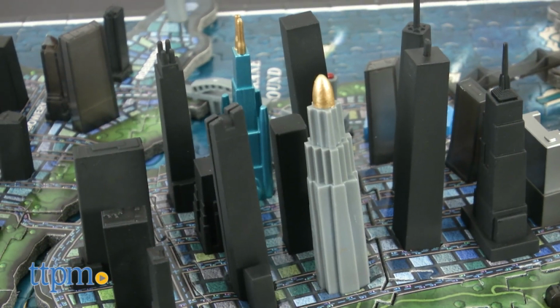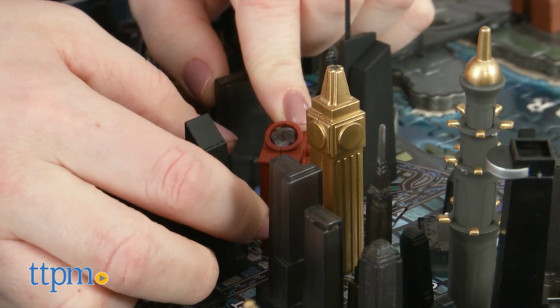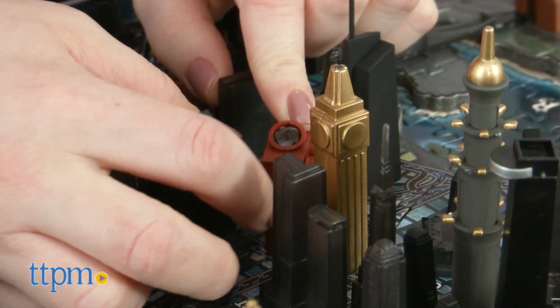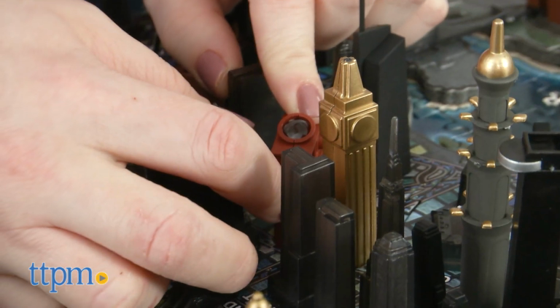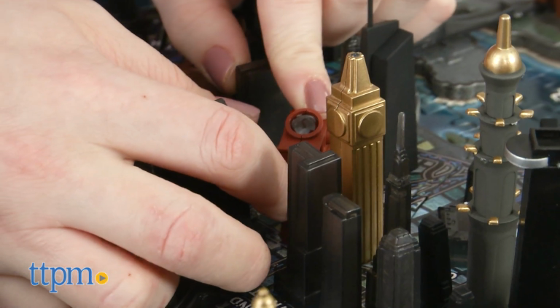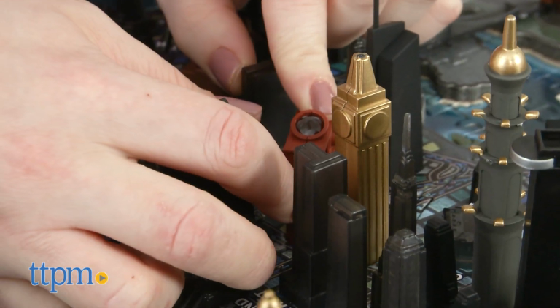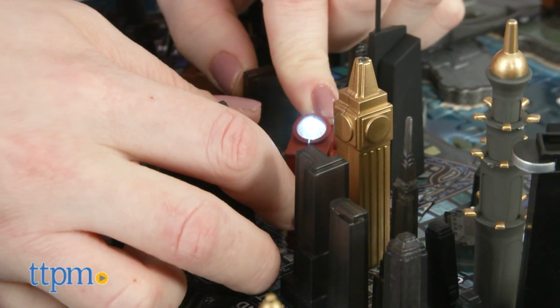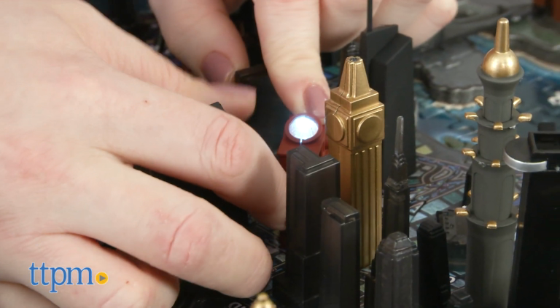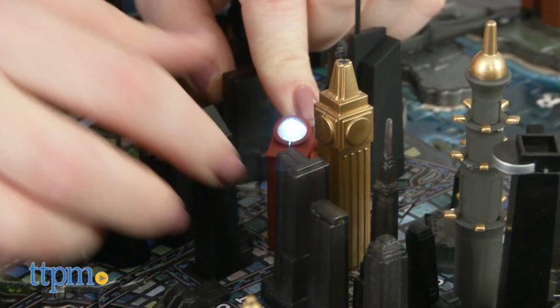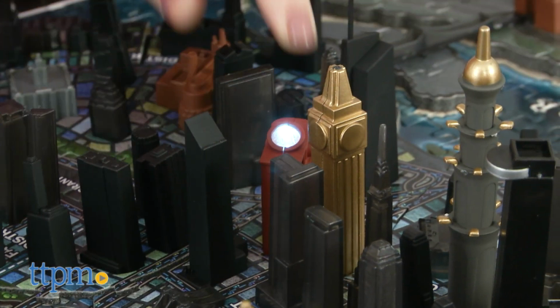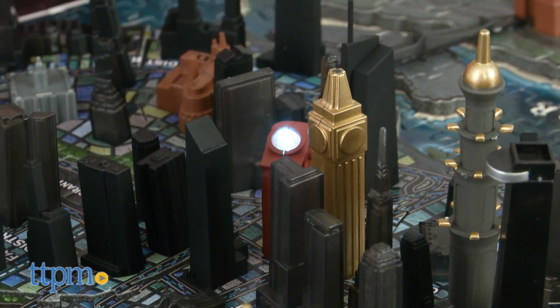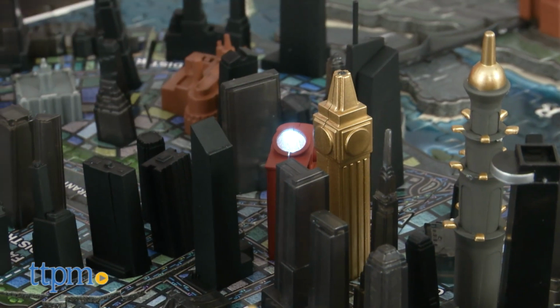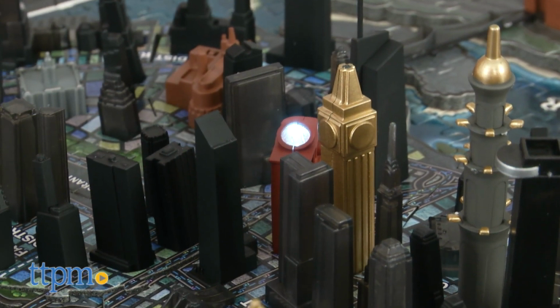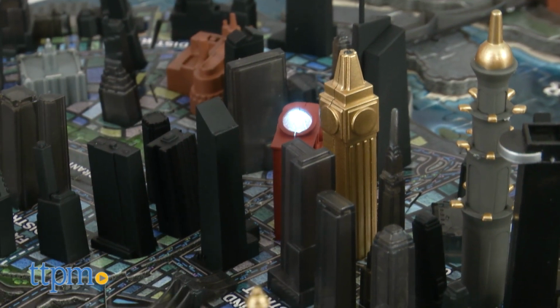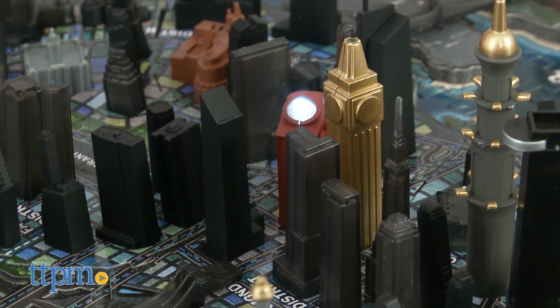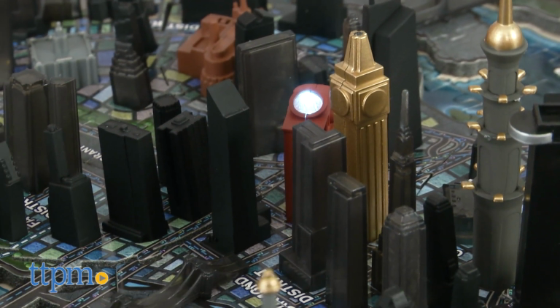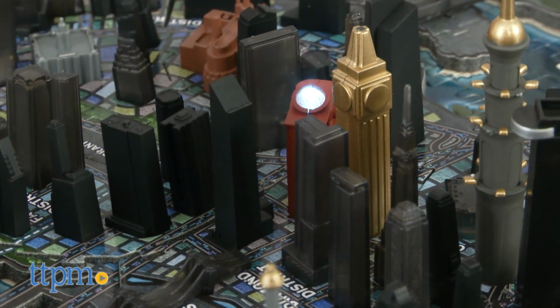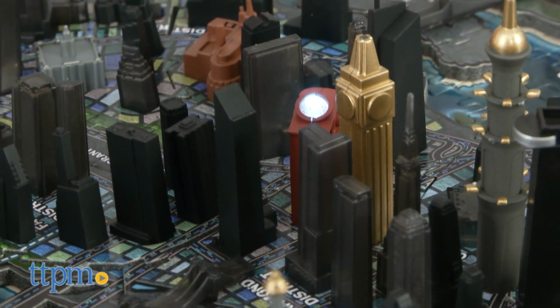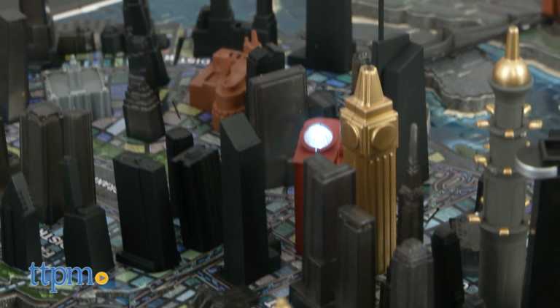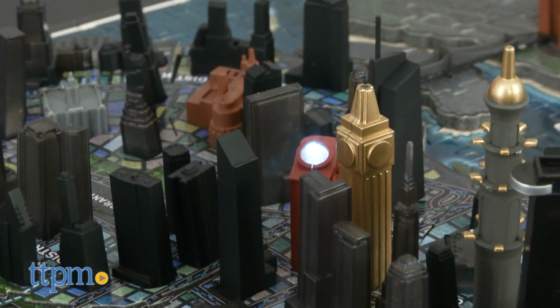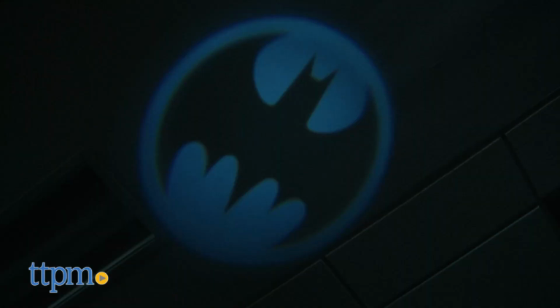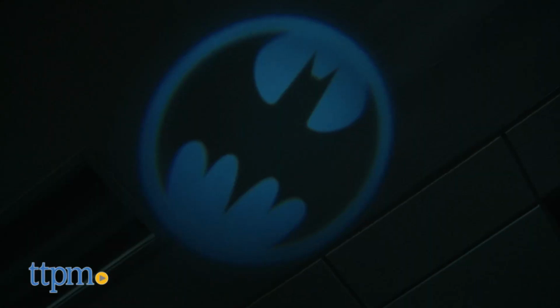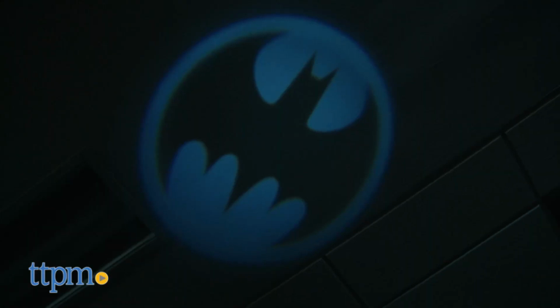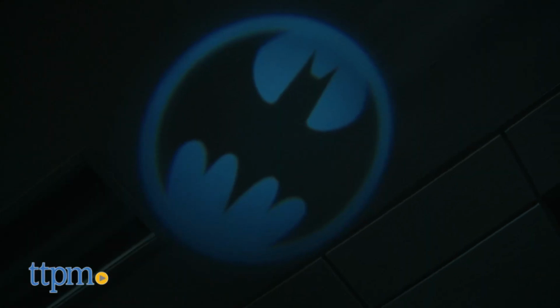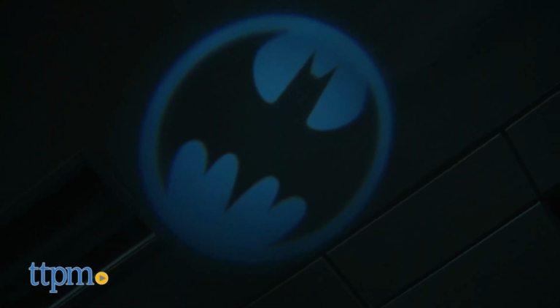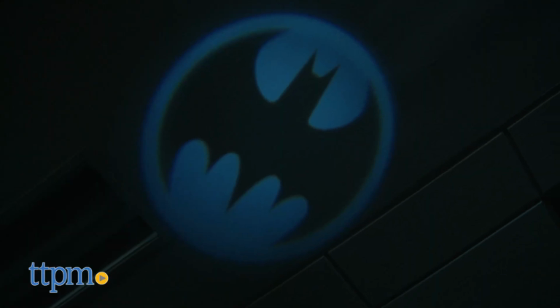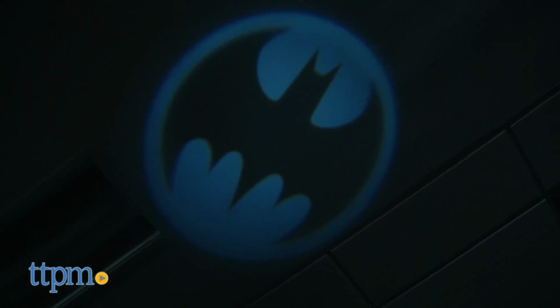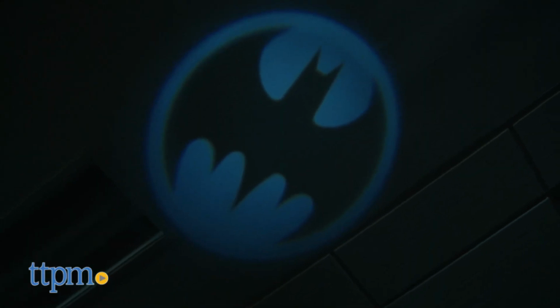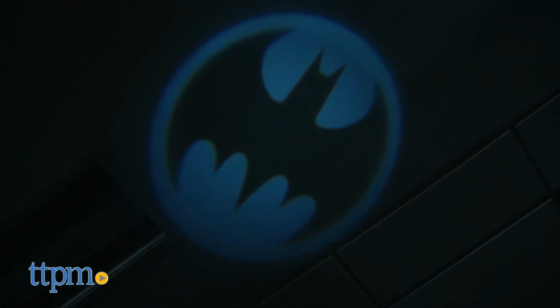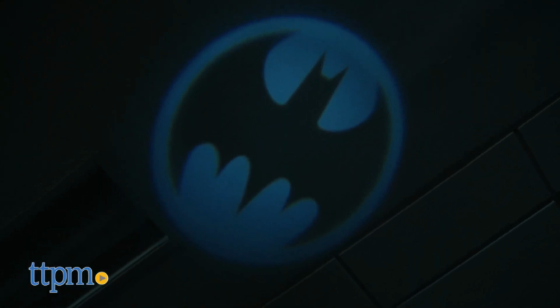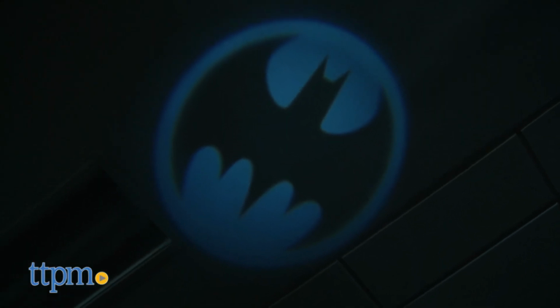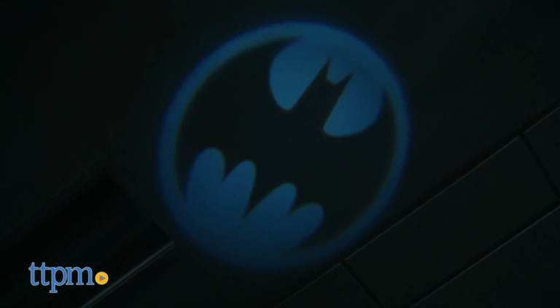There's even a mini LED bat light on top of the police department building. You'll need three button cell batteries for that, and those are not included.